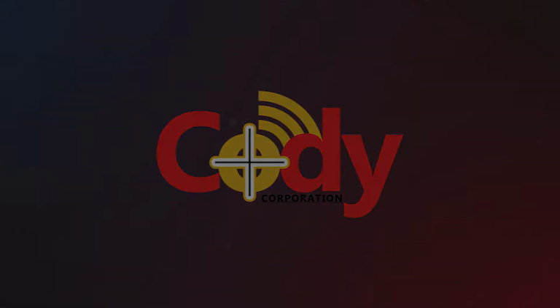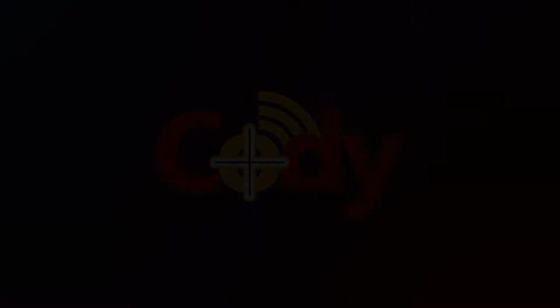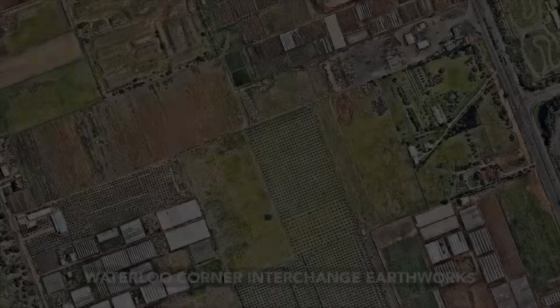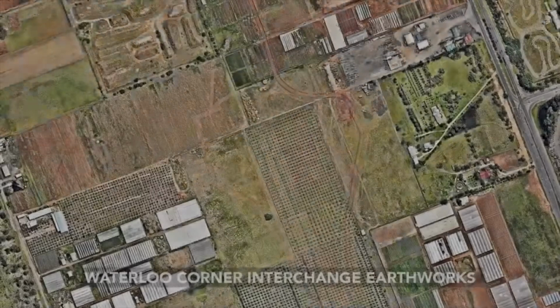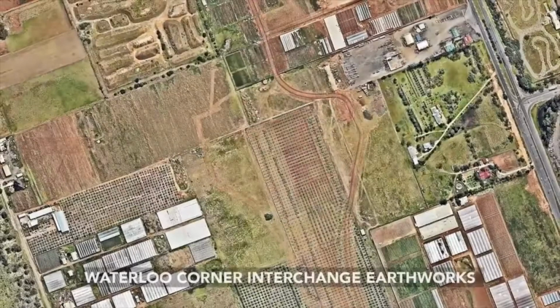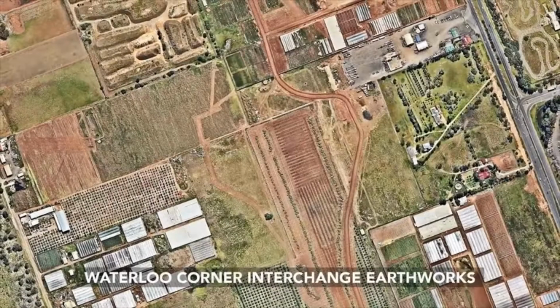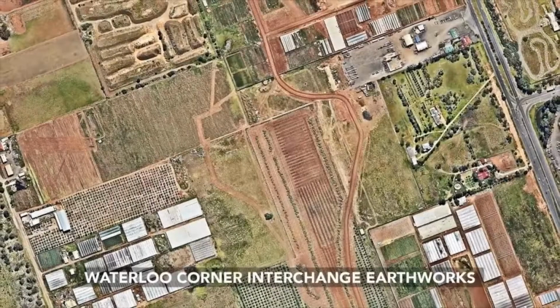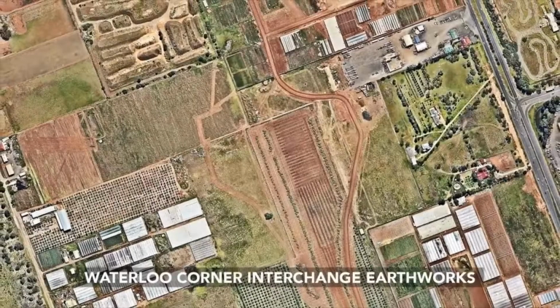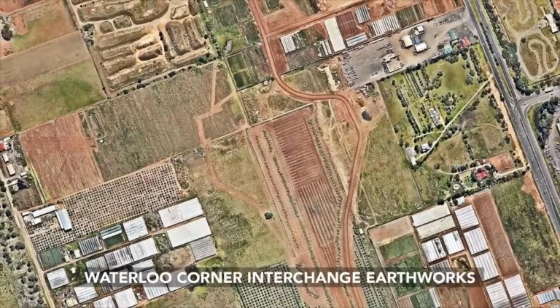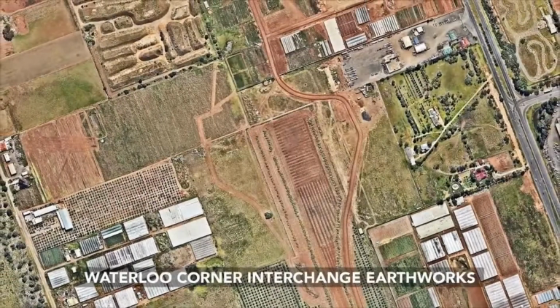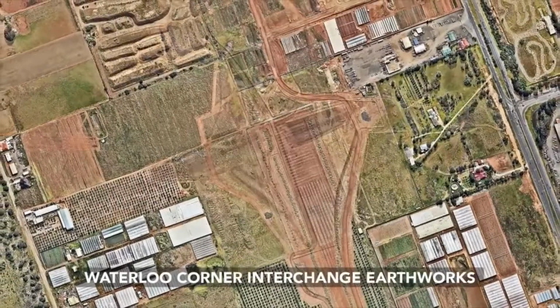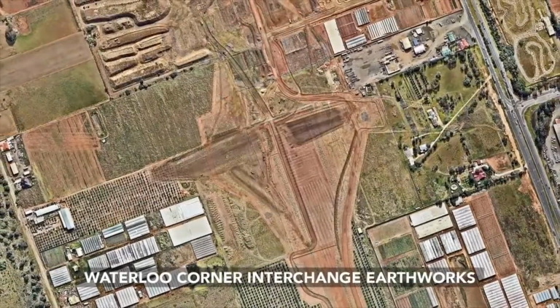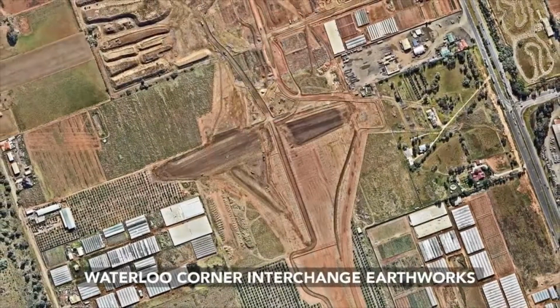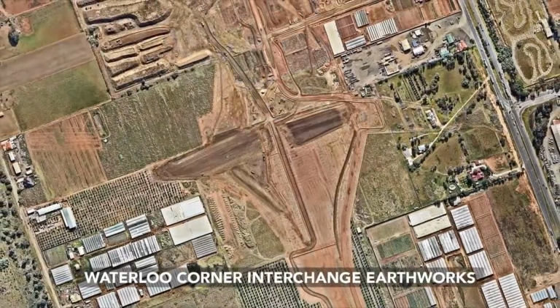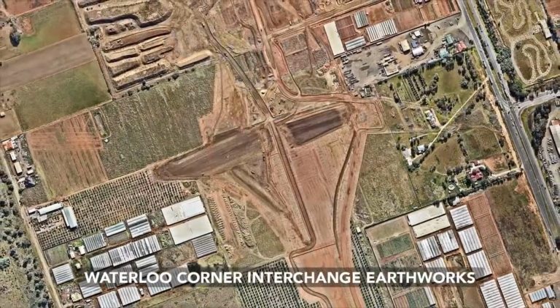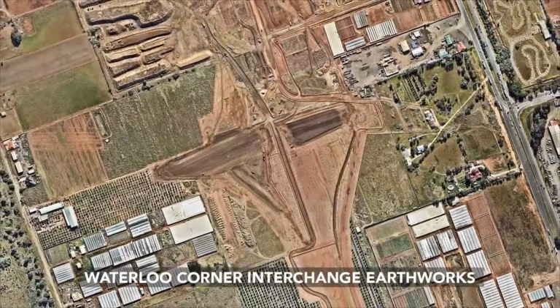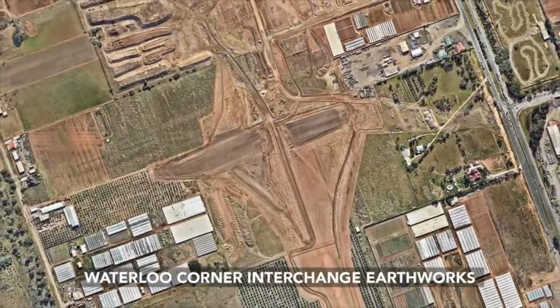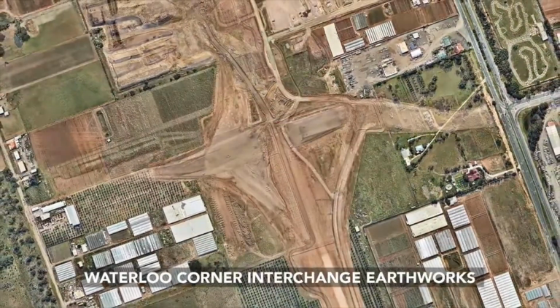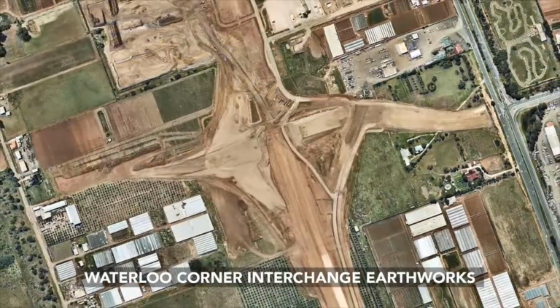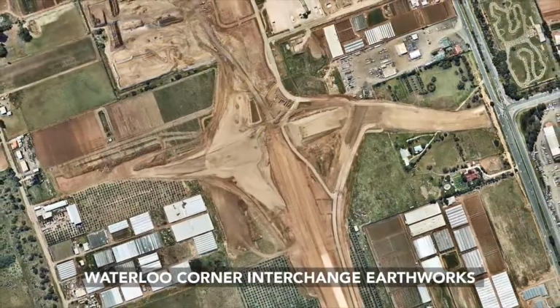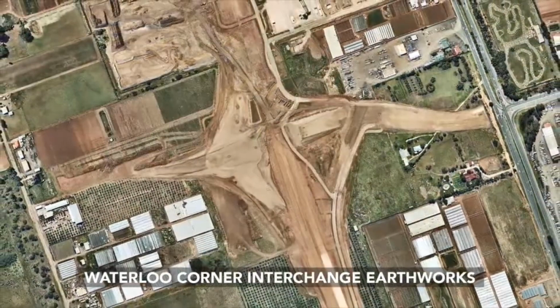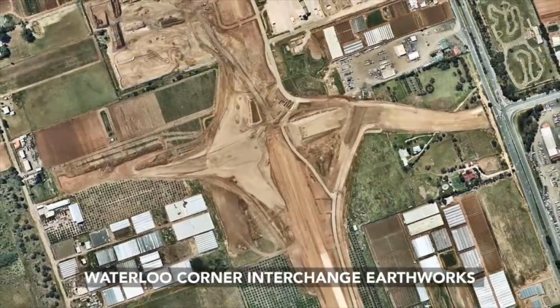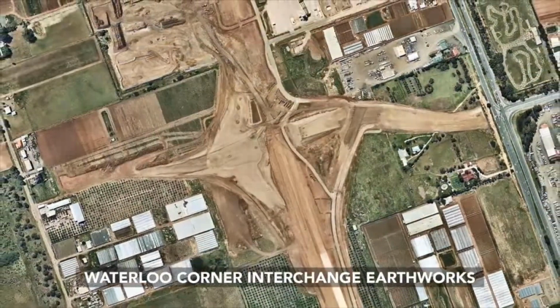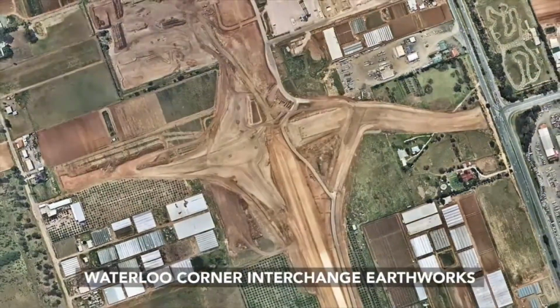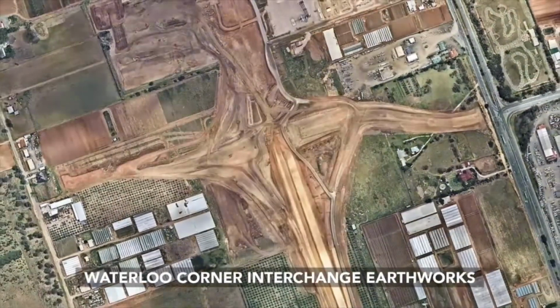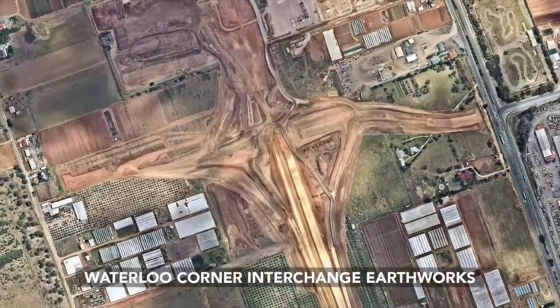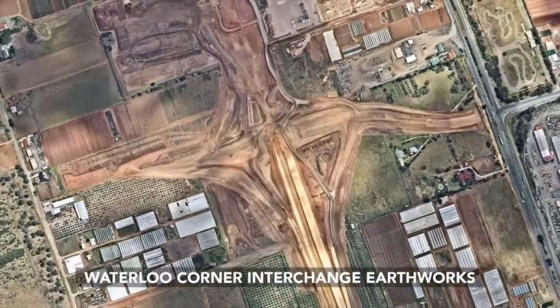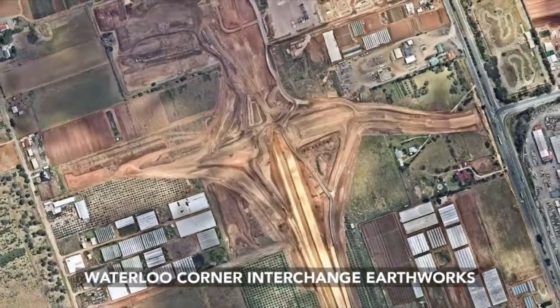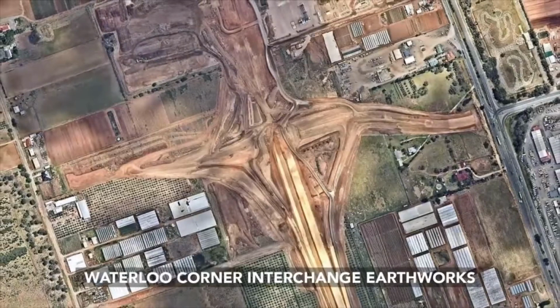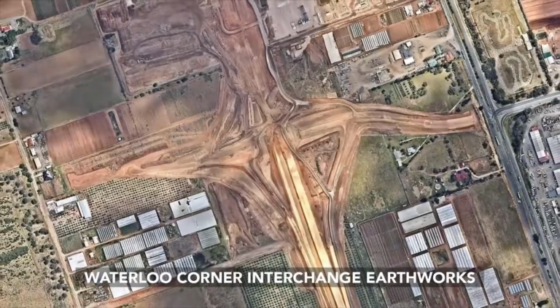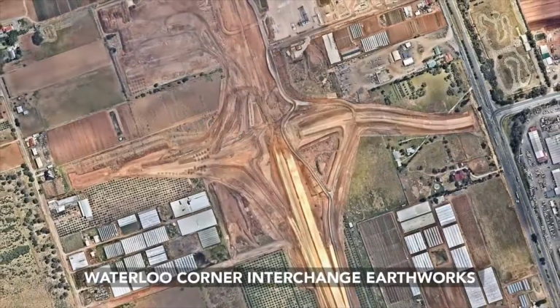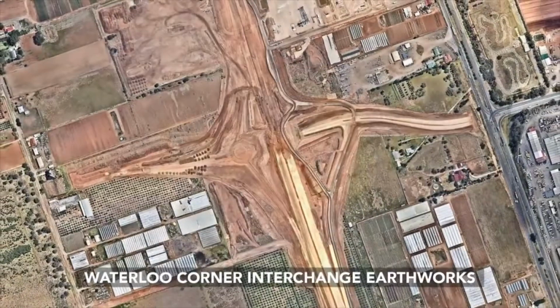Hi there, it's David from Cody Corporation here again, and today I'm going to show you Cody's lineup of robotic total stations.